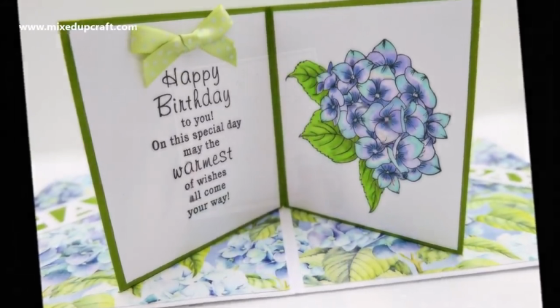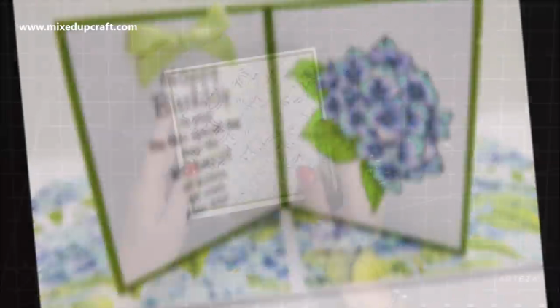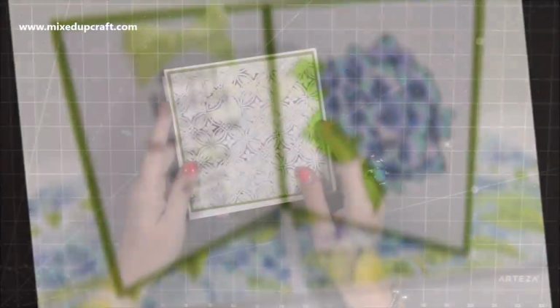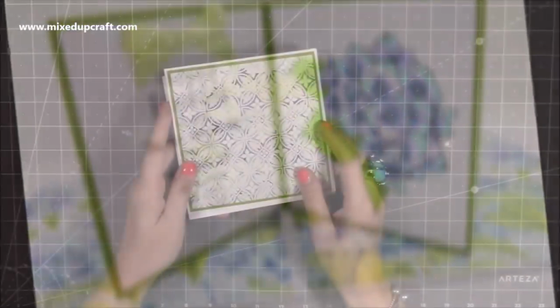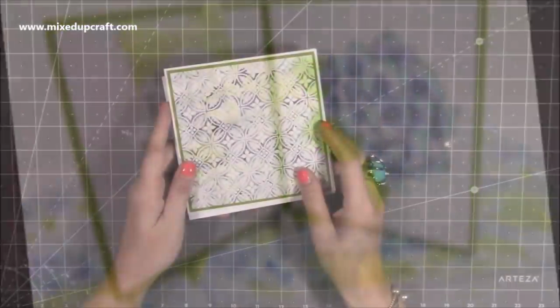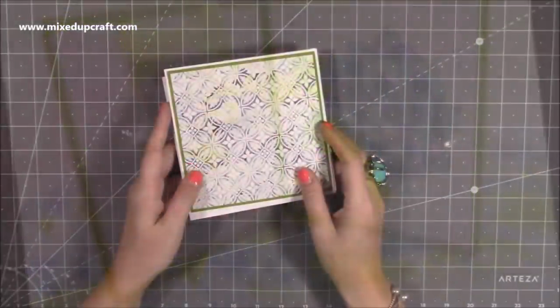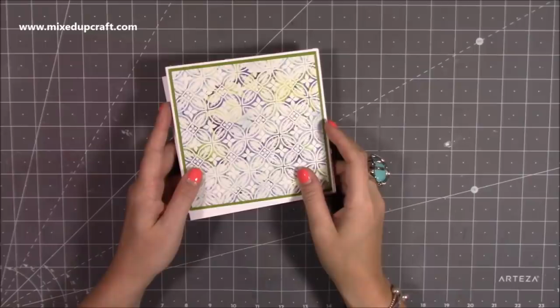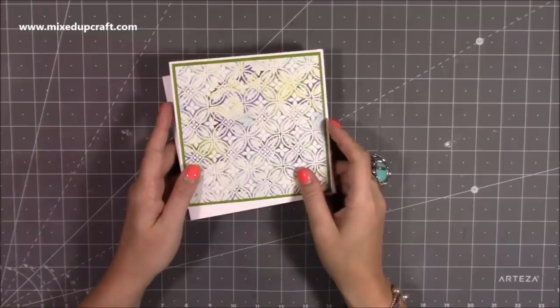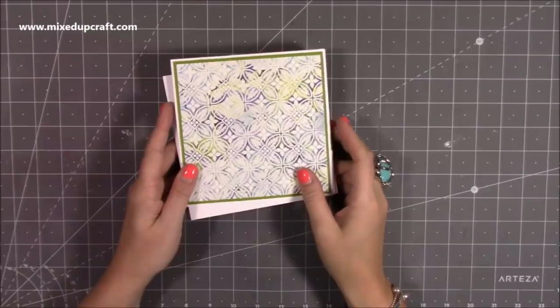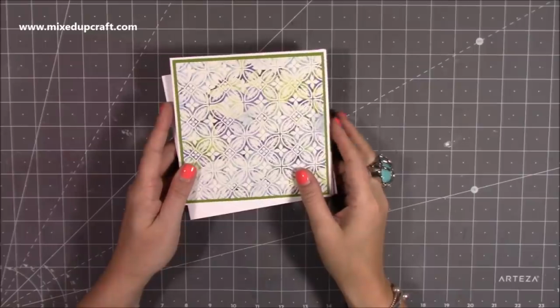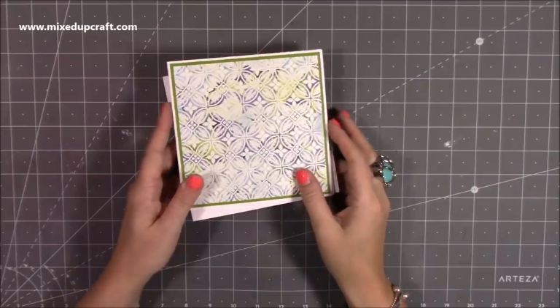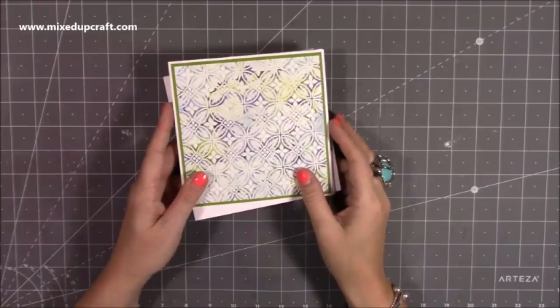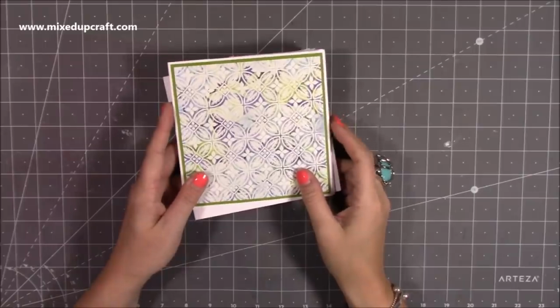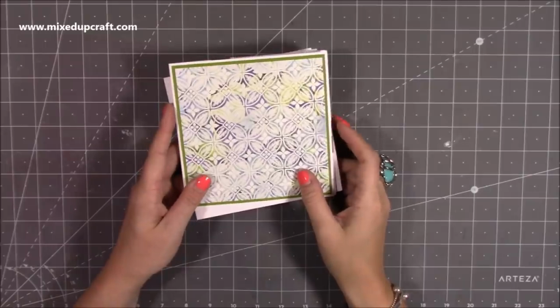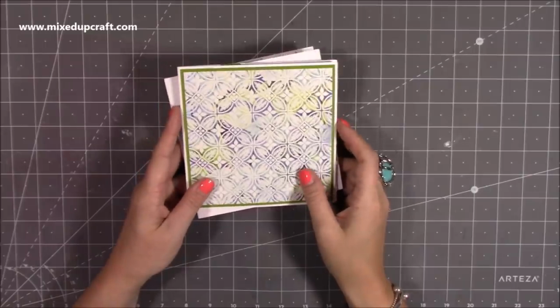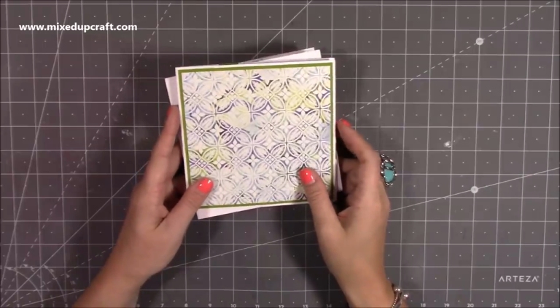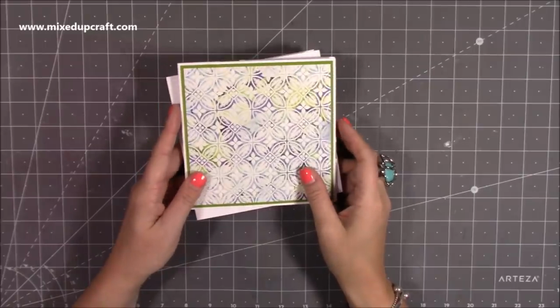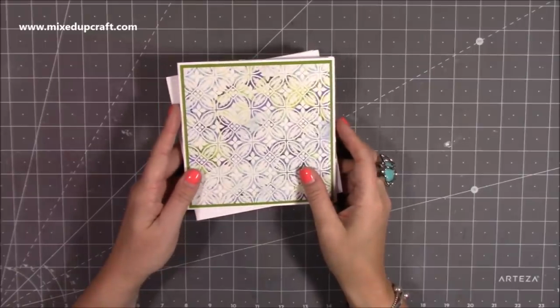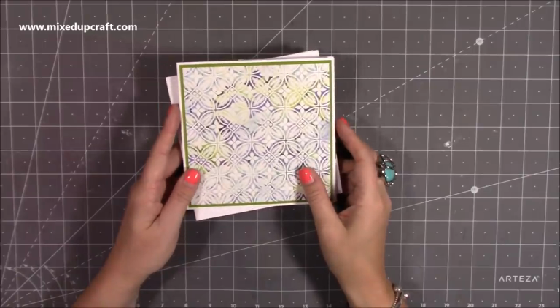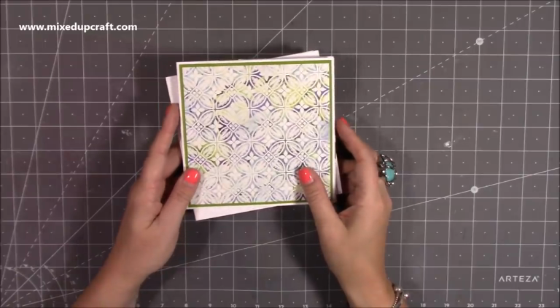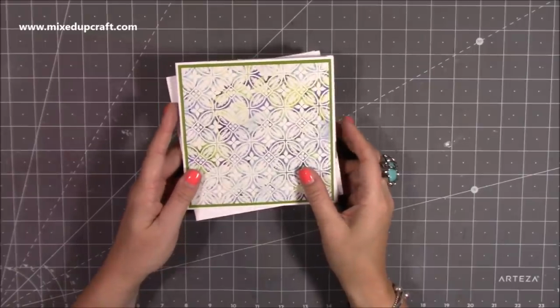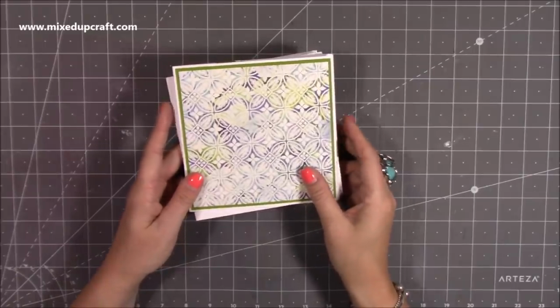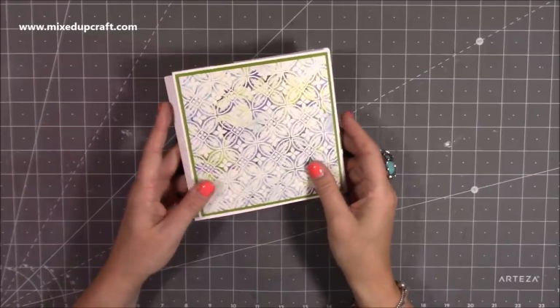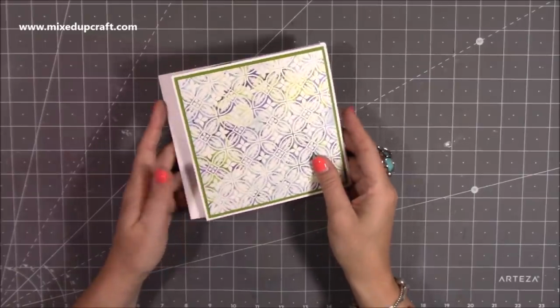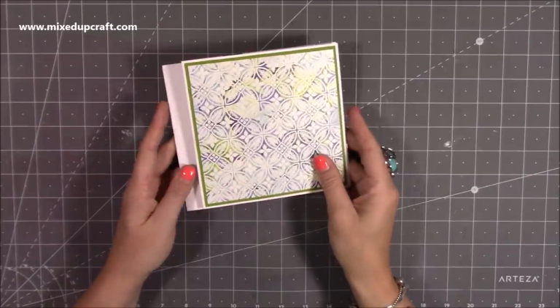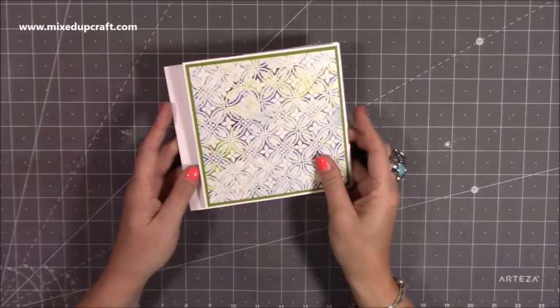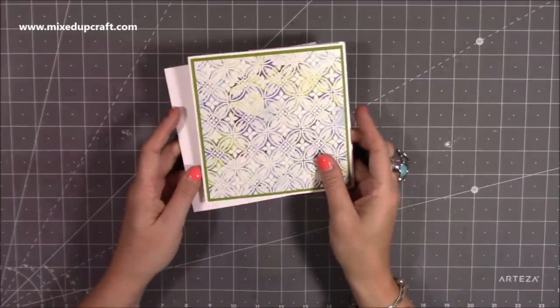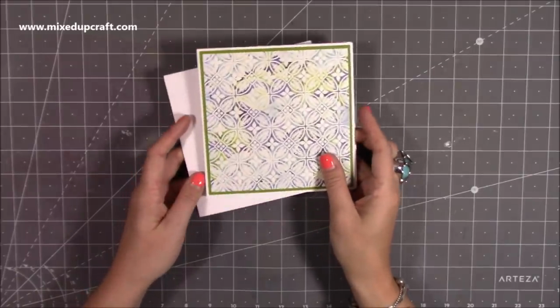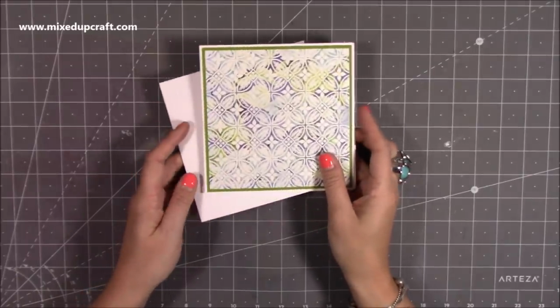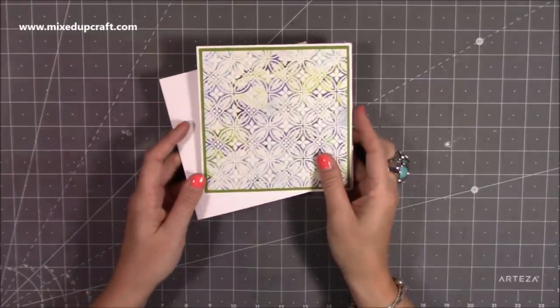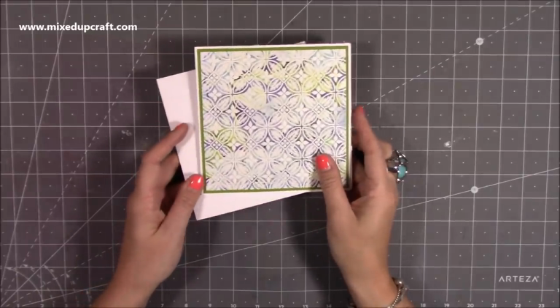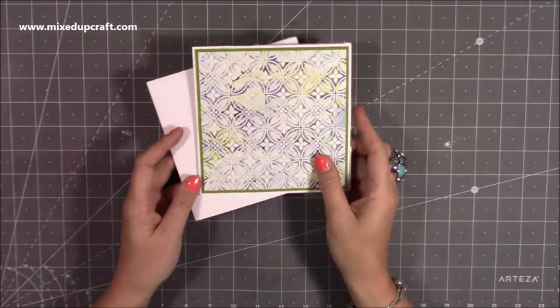Hi everybody, it's Sam at Mixed Up Craft. Thank you for watching my tutorial today. I'm going to be showing you how to make a pop-up card.